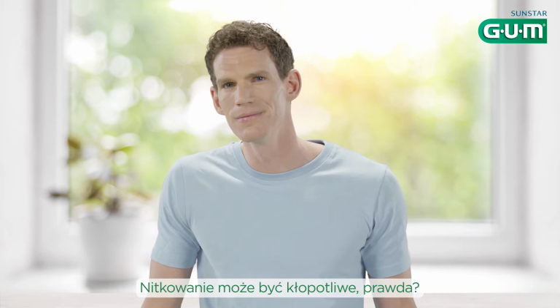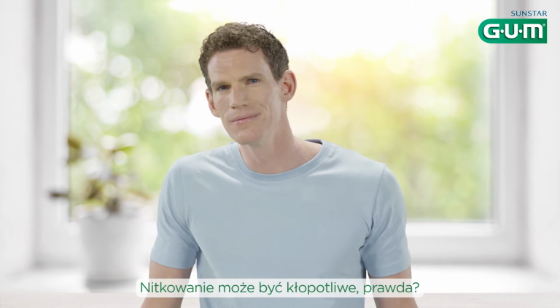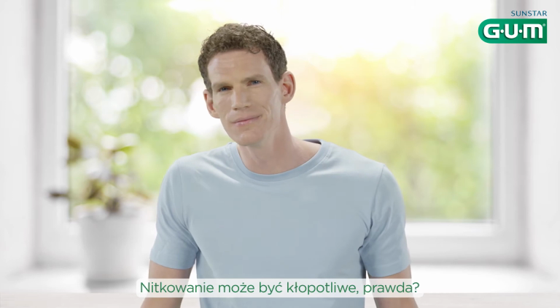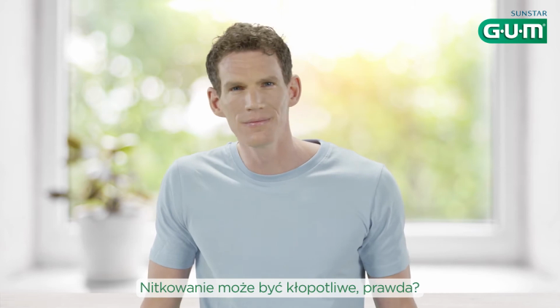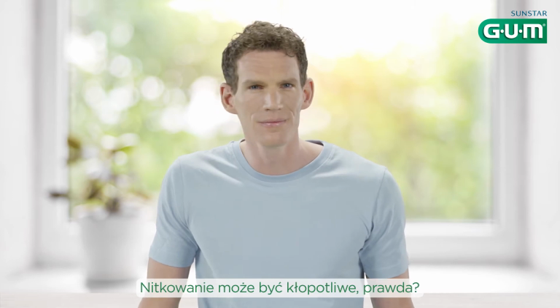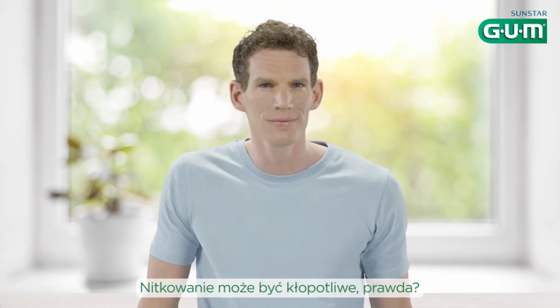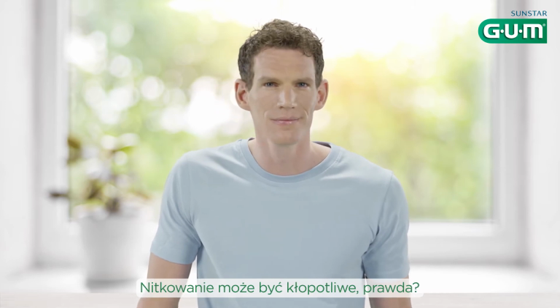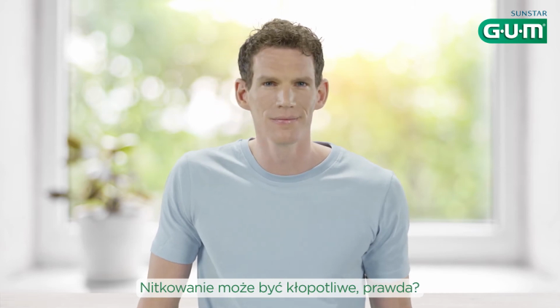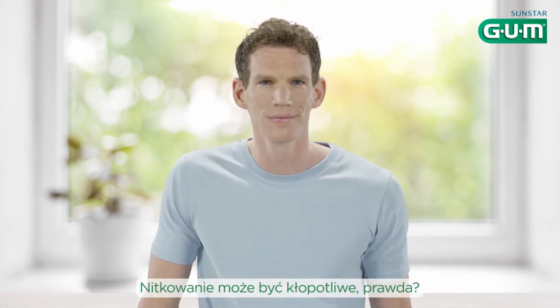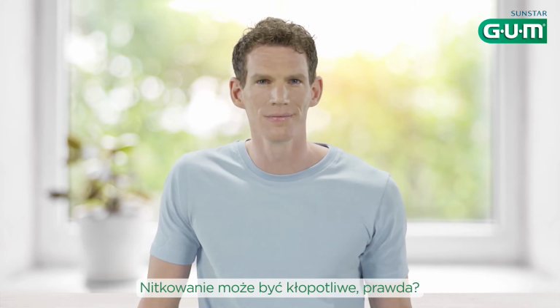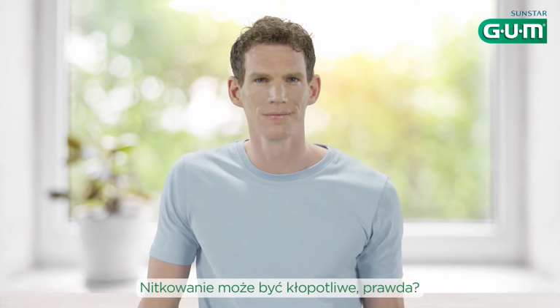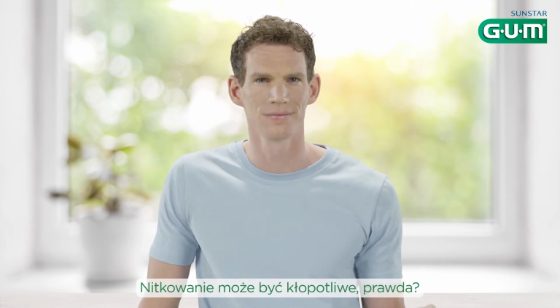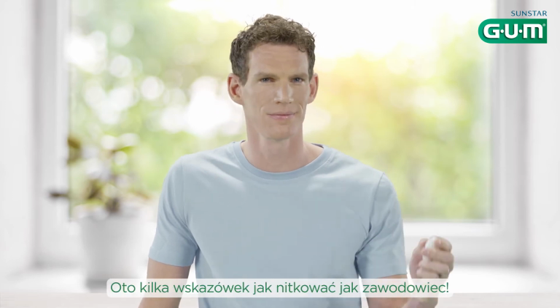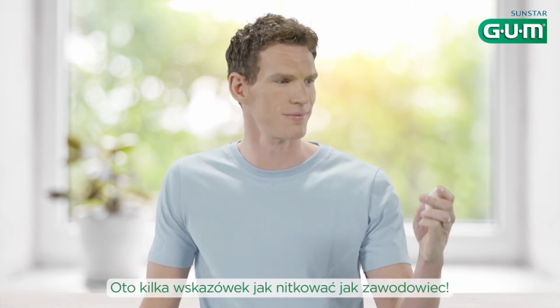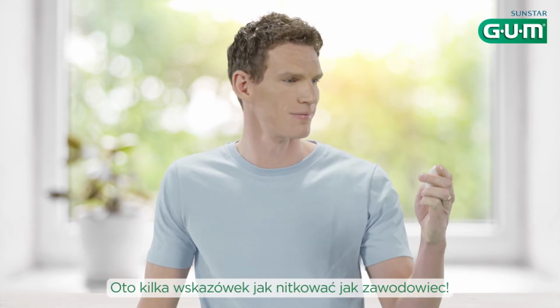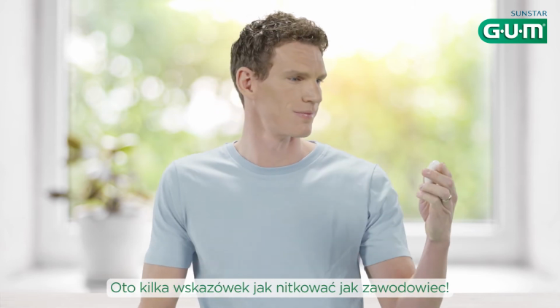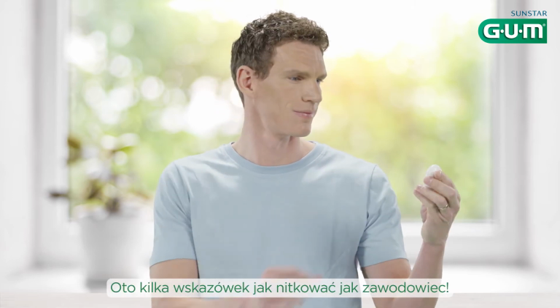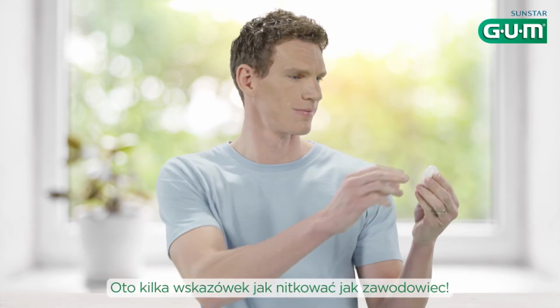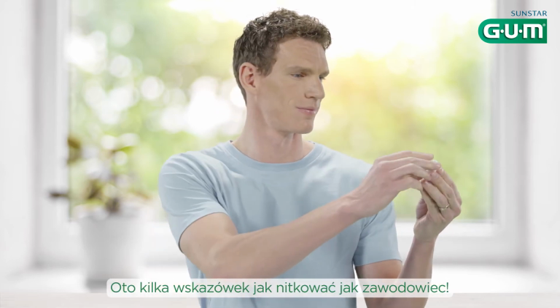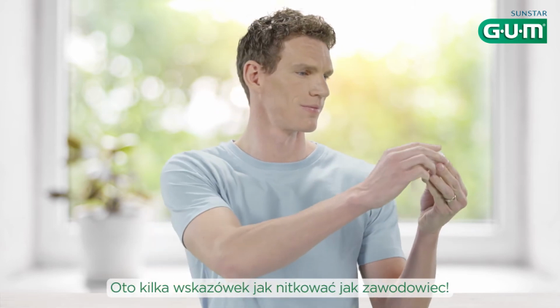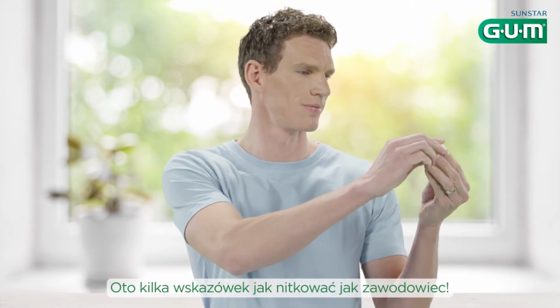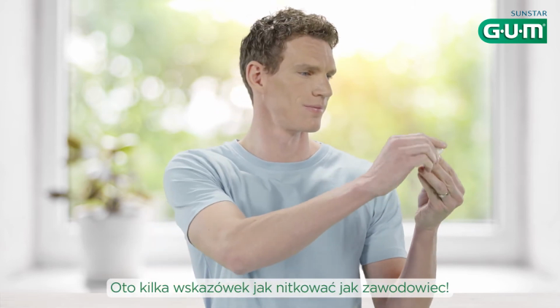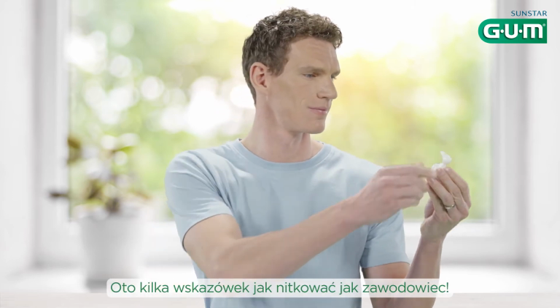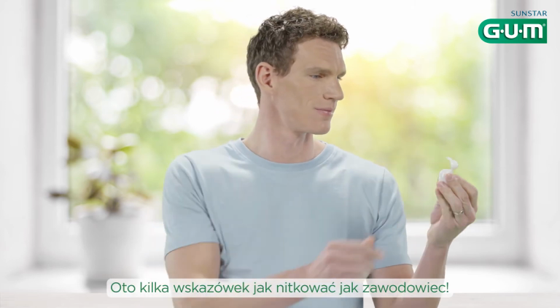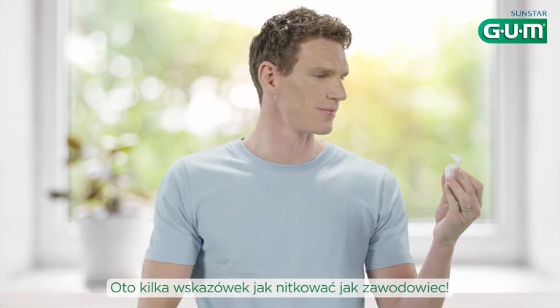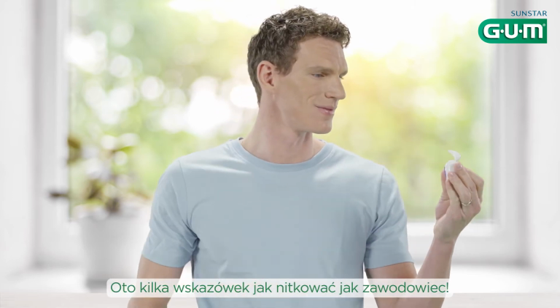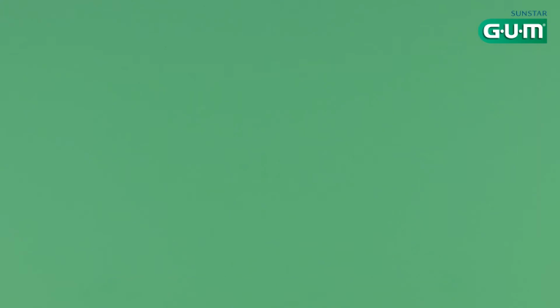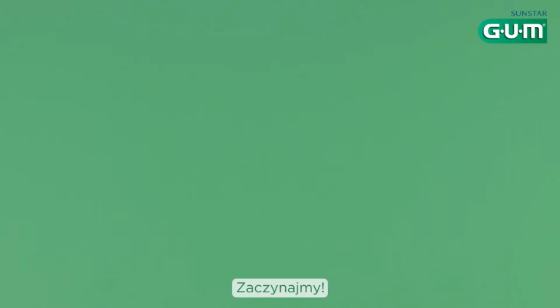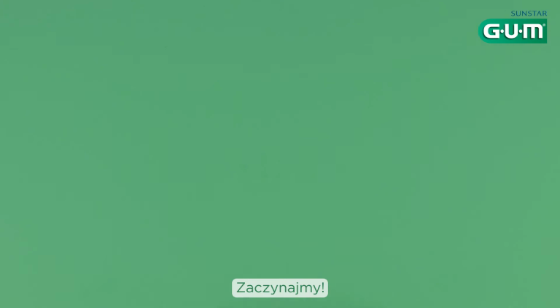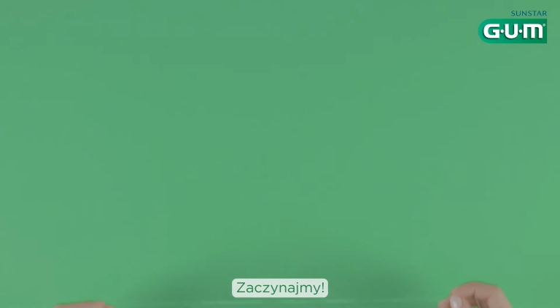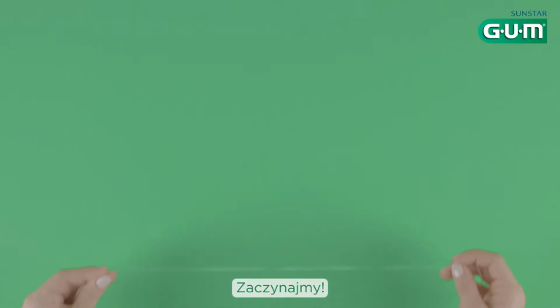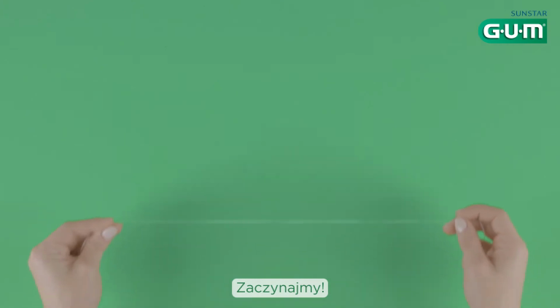Flossing can be tricky, right? Here are some tips to floss like a pro. Let's get started.